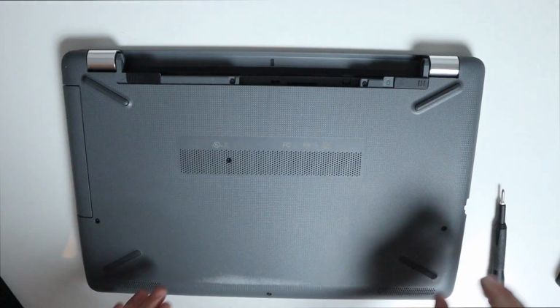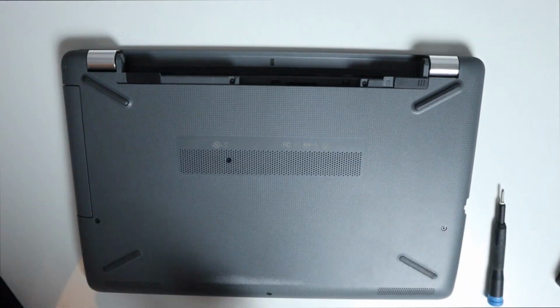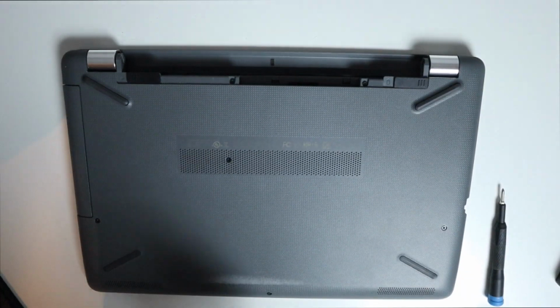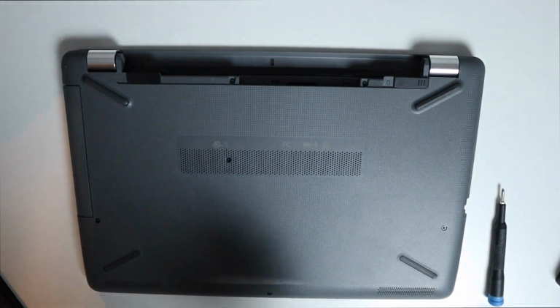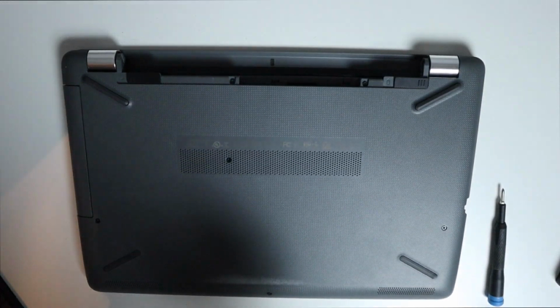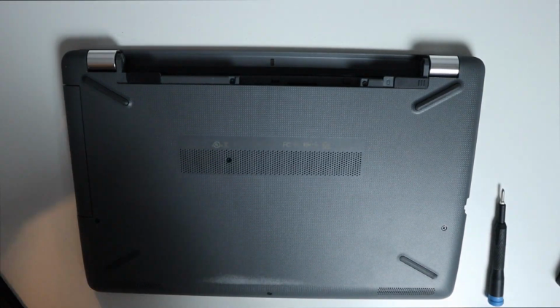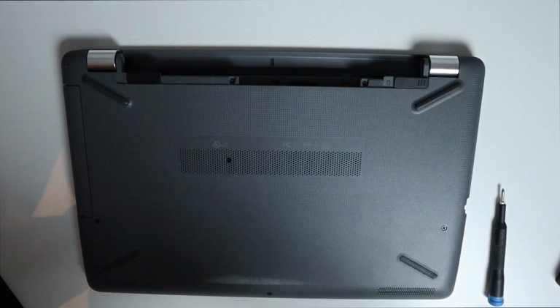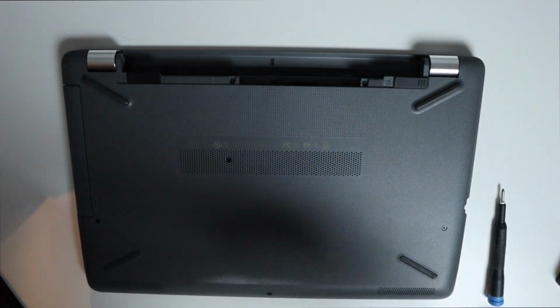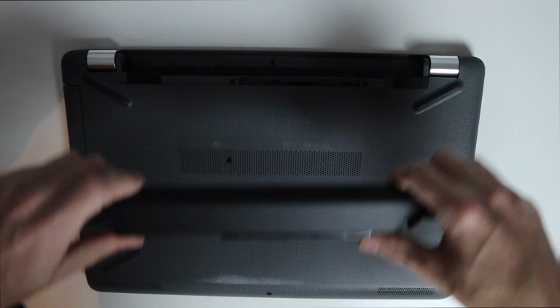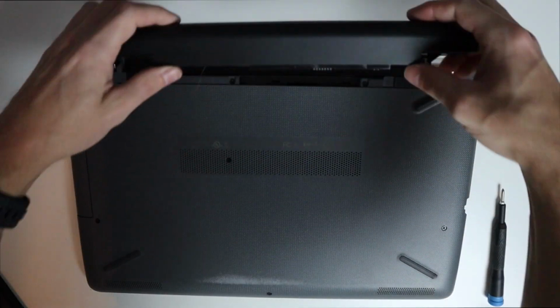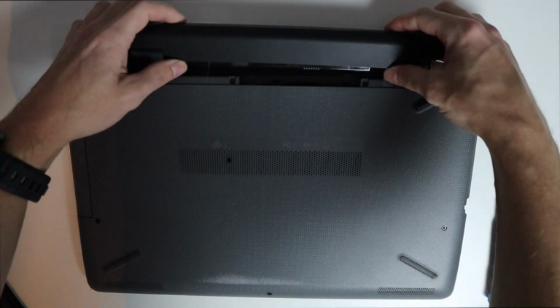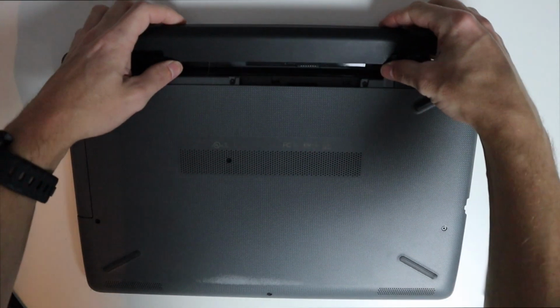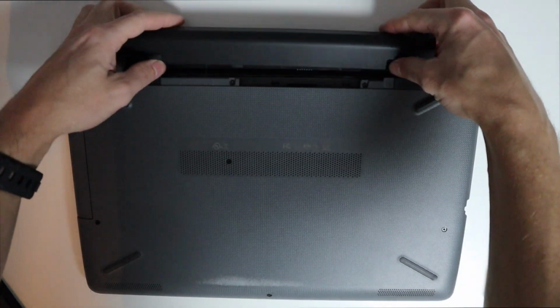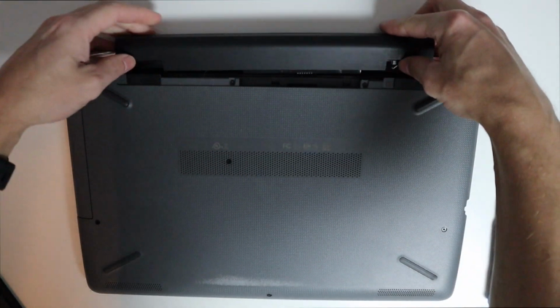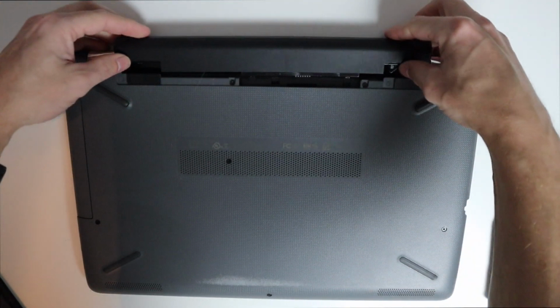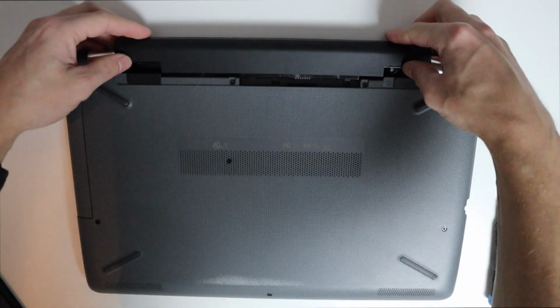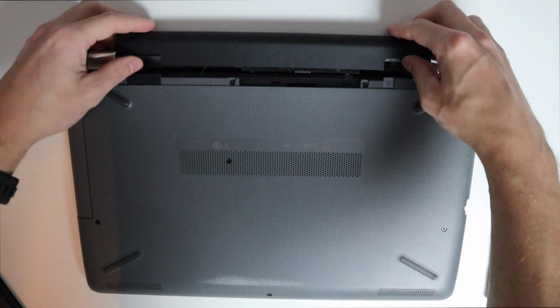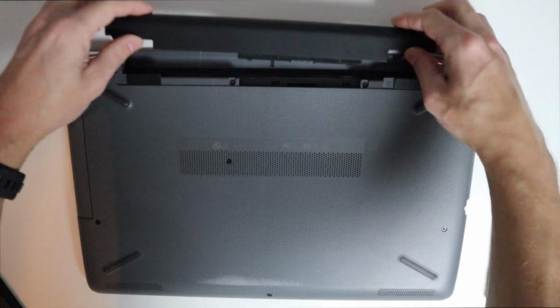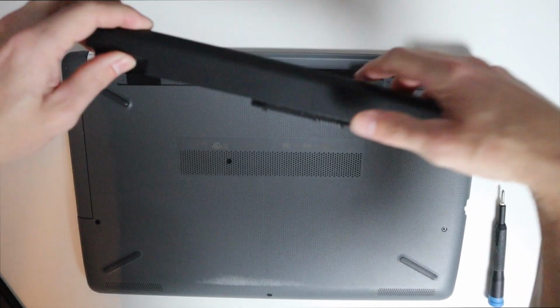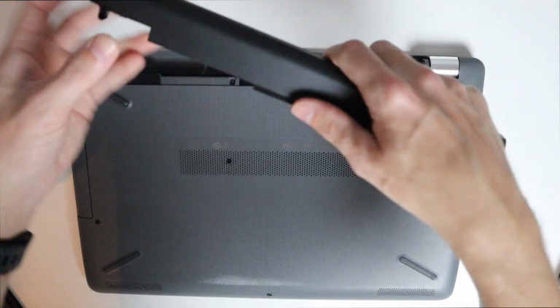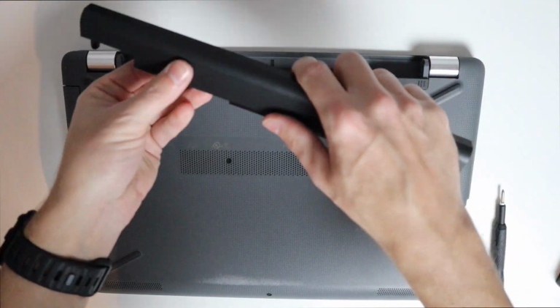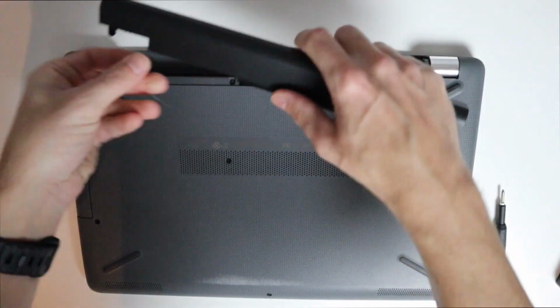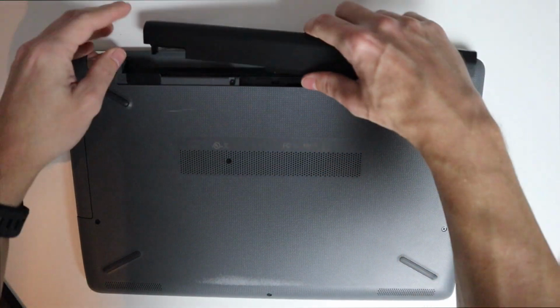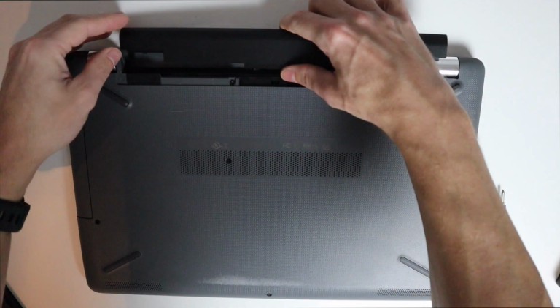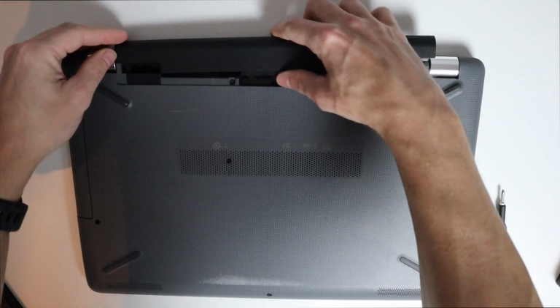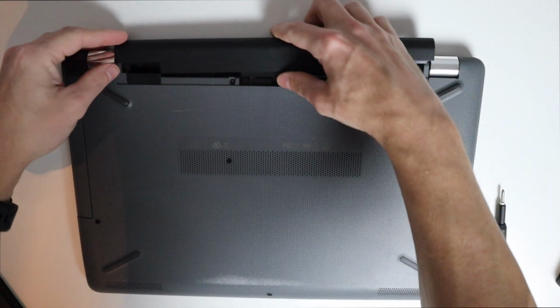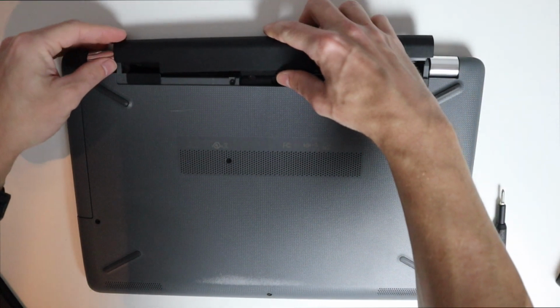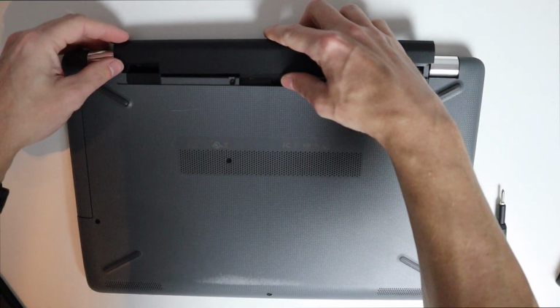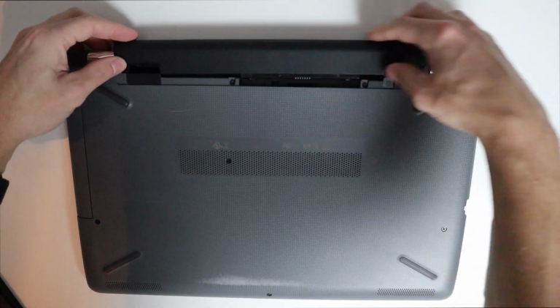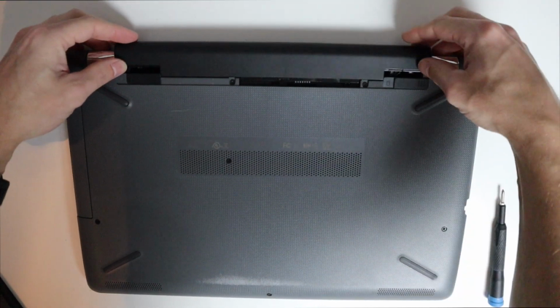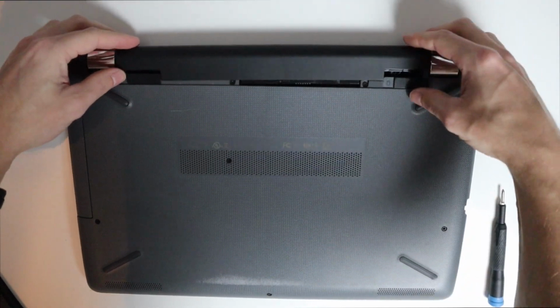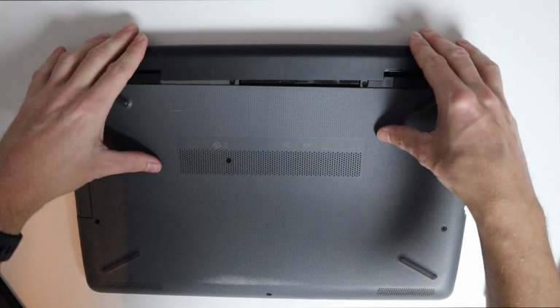Once you've got all your screws in, put your battery back in and then we can go ahead and set up the computer again with the new drive.